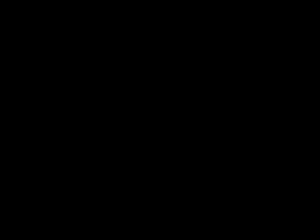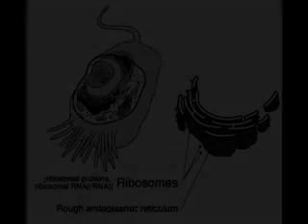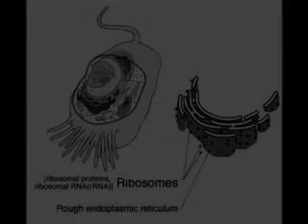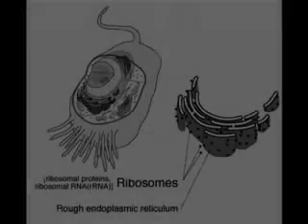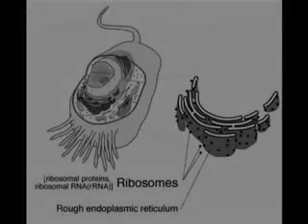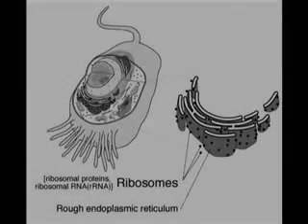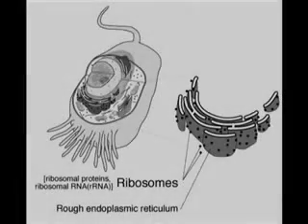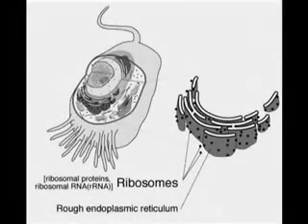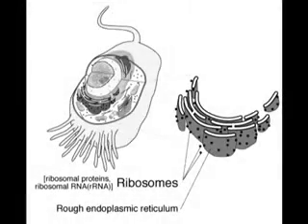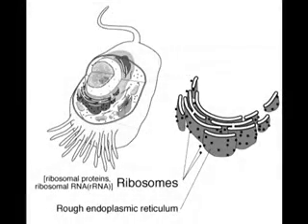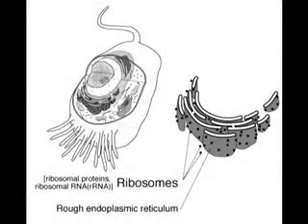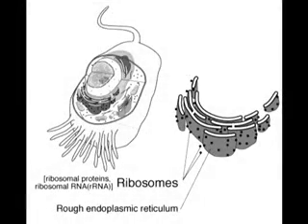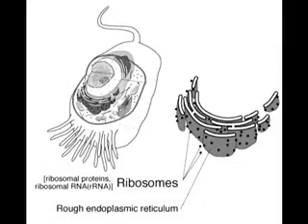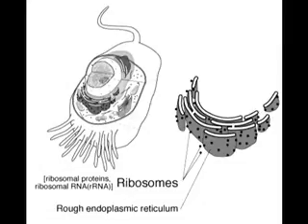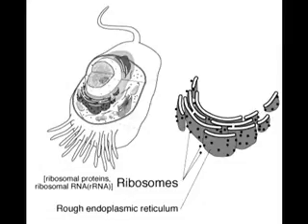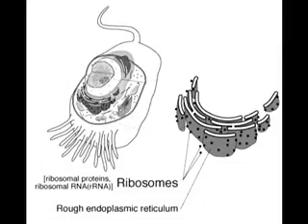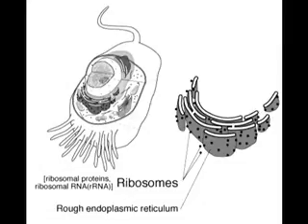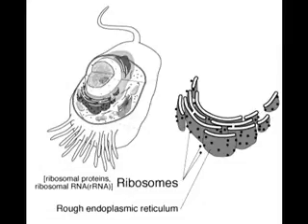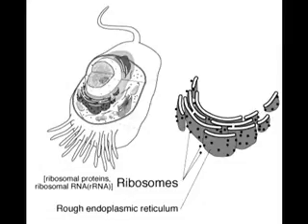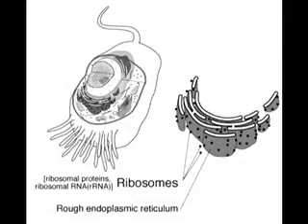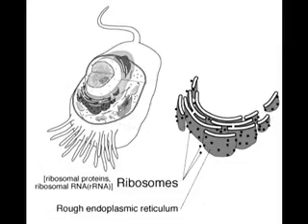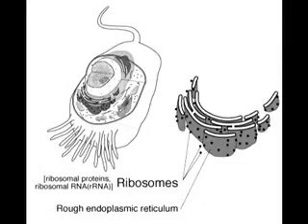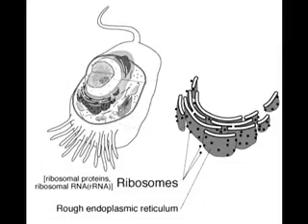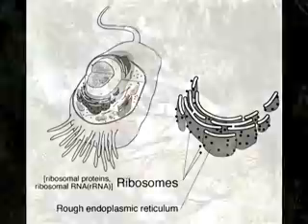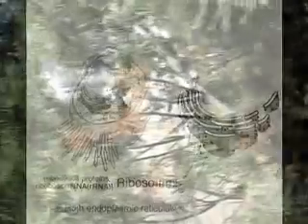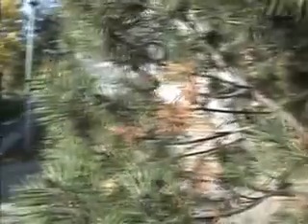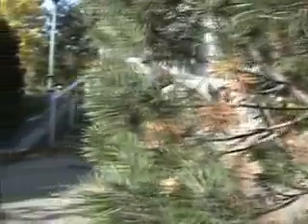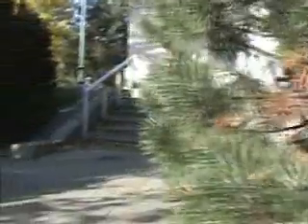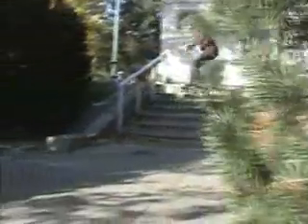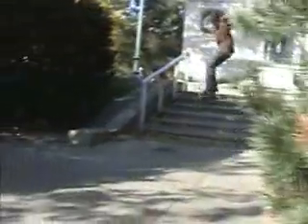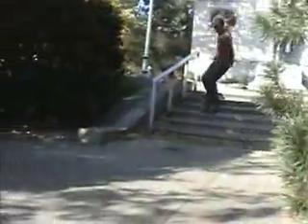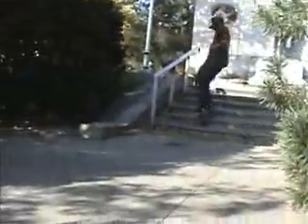The ribosomes, located in the cytoplasm and the nucleus, make protein so that it makes you stronger — for example, for falling when you're skateboarding.